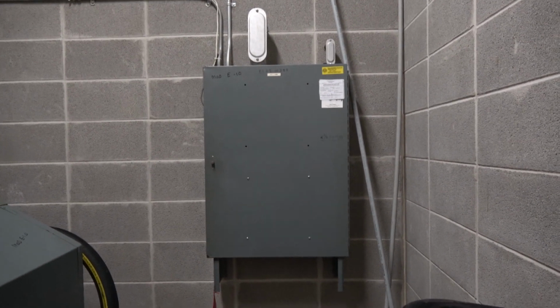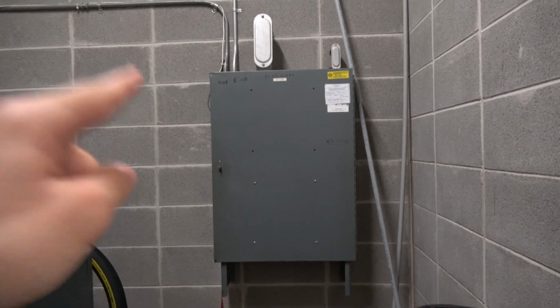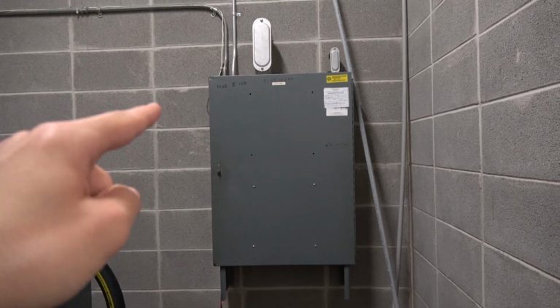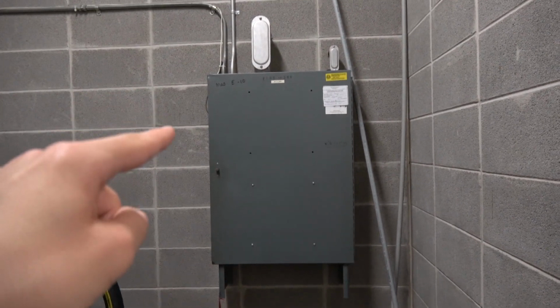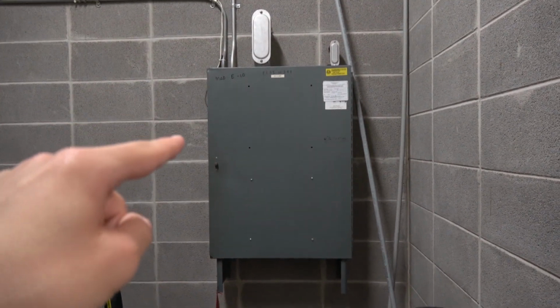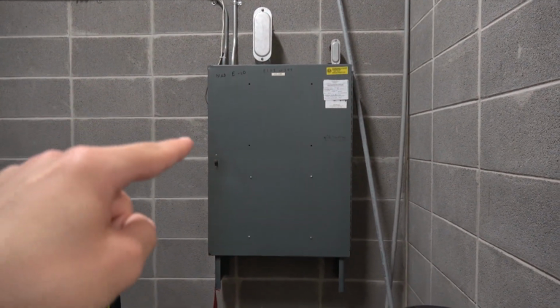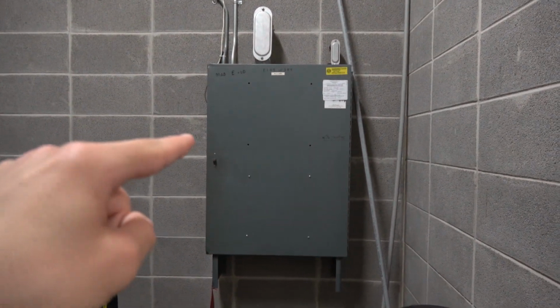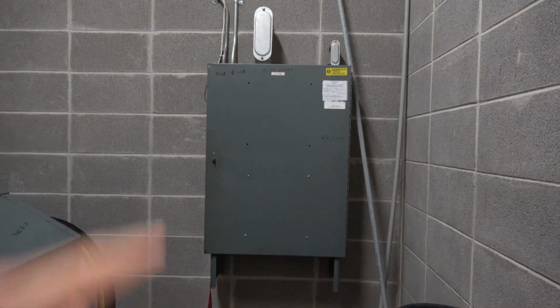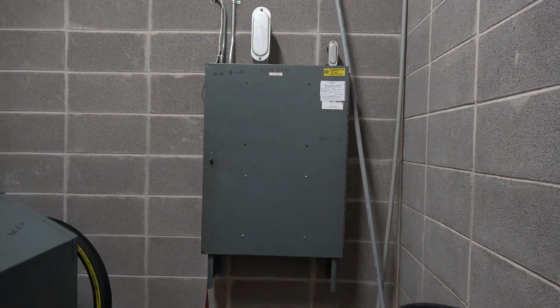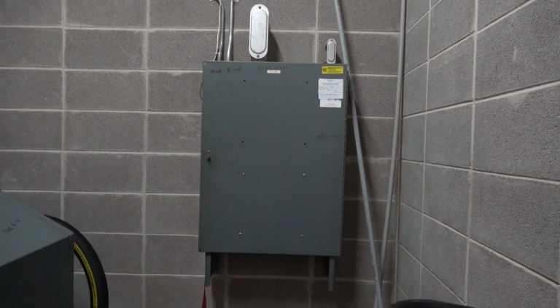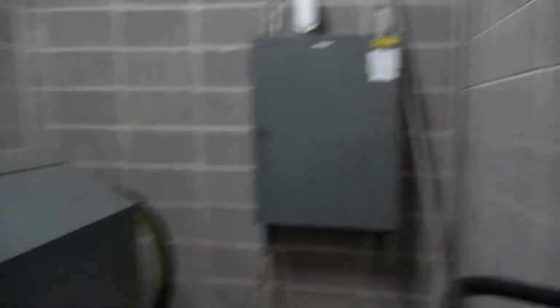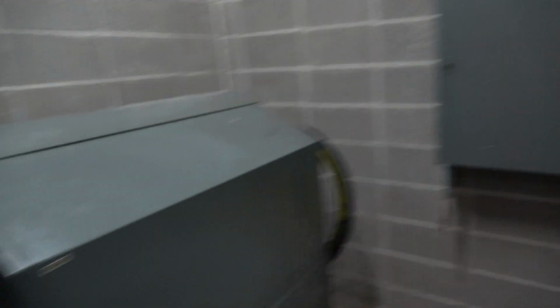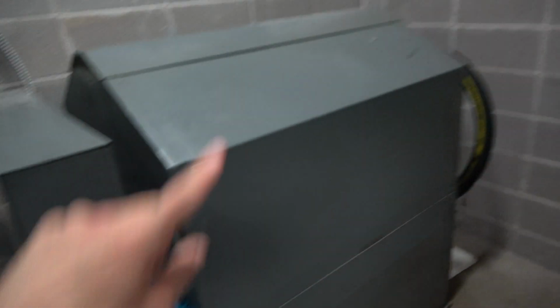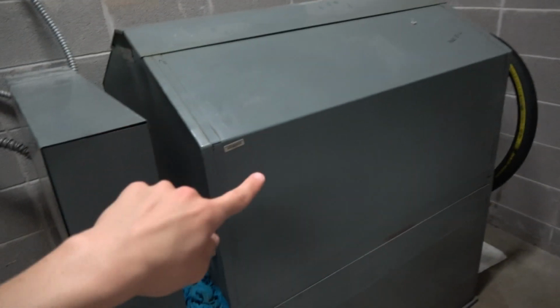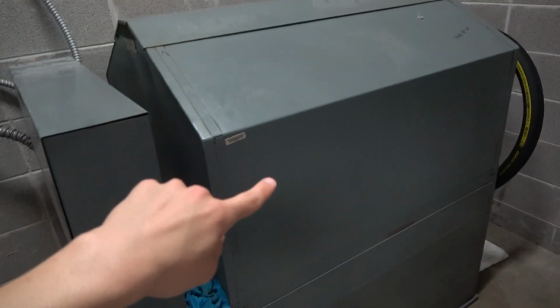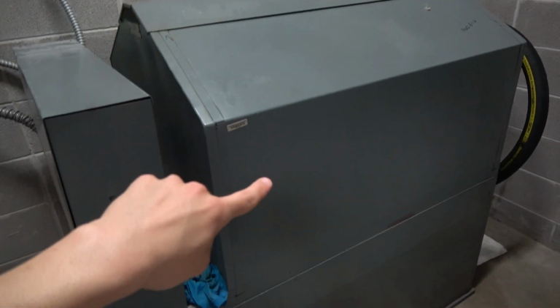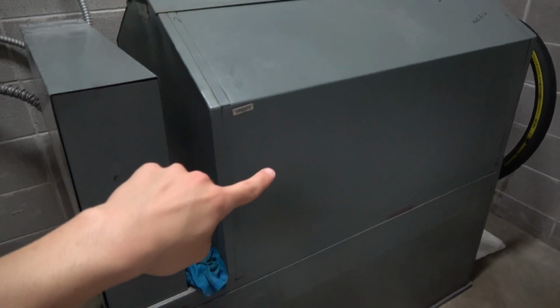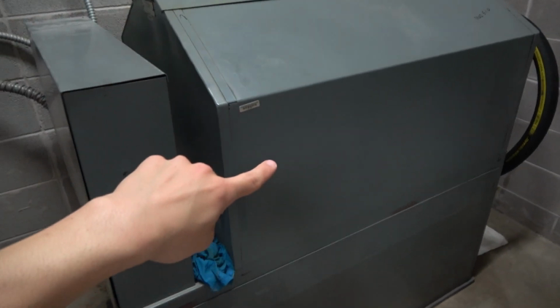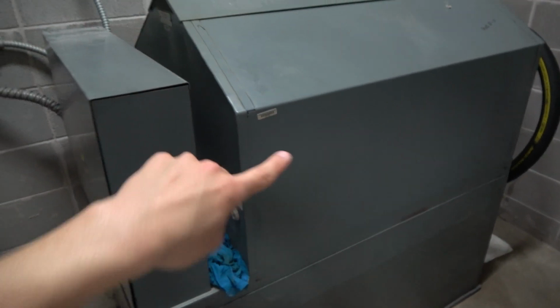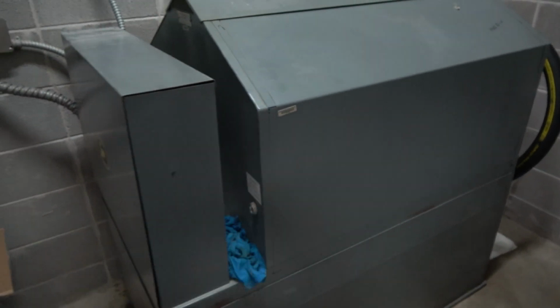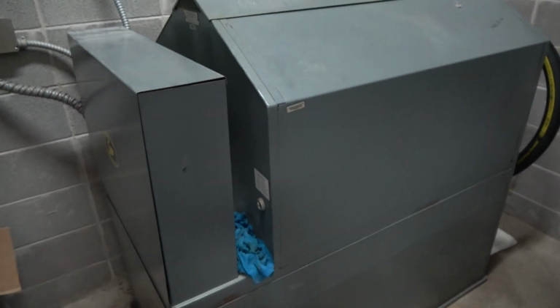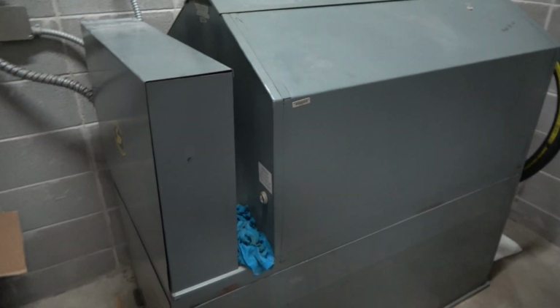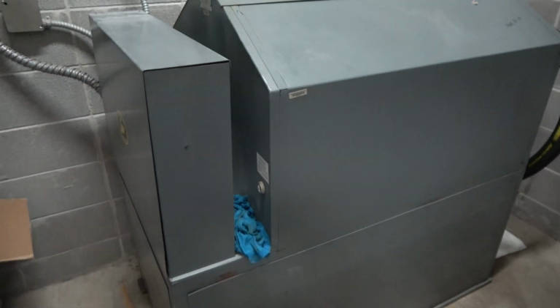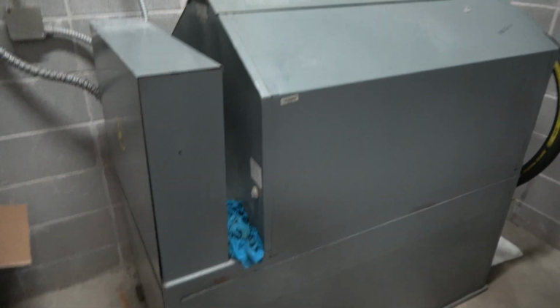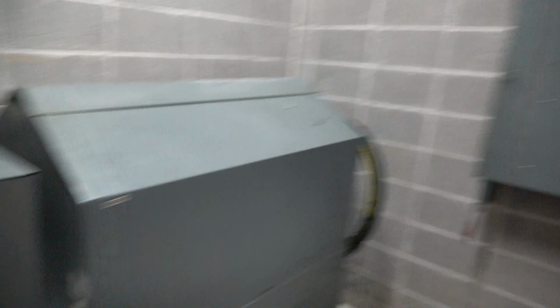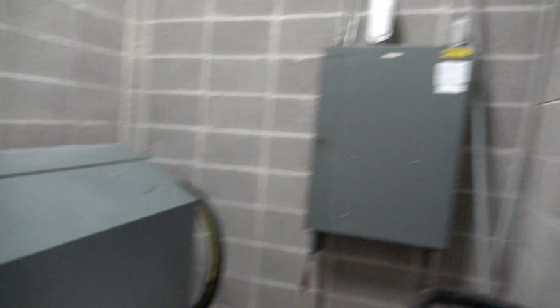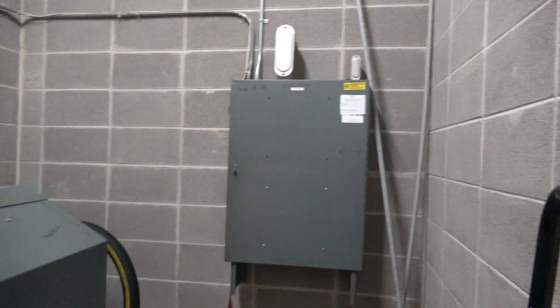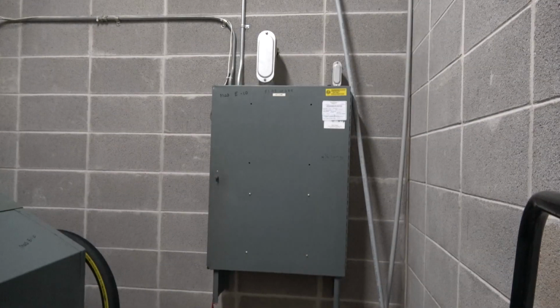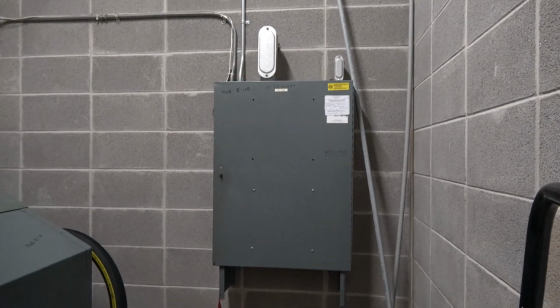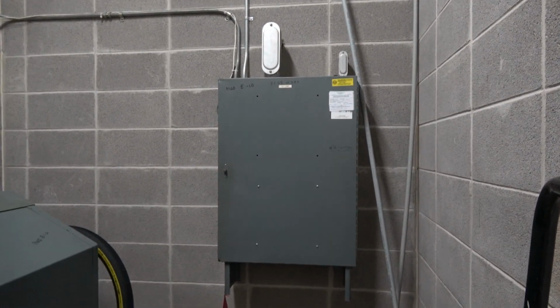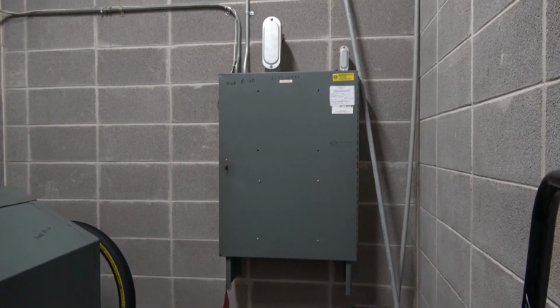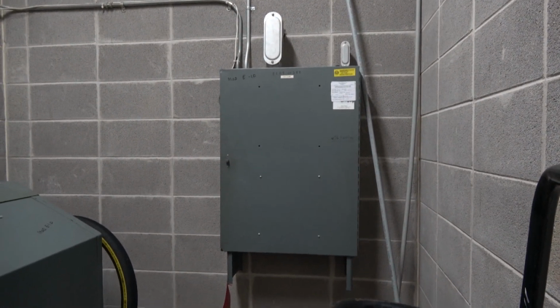Inside there are the relays right there. And this right here is the pump unit. Yep, that's the relays — I can hear it click.